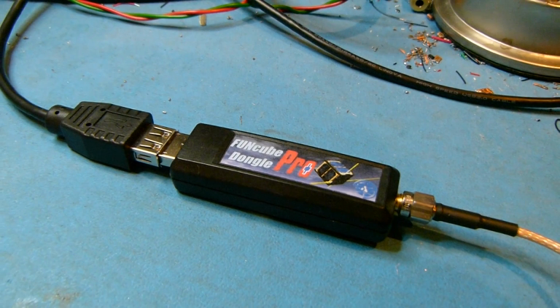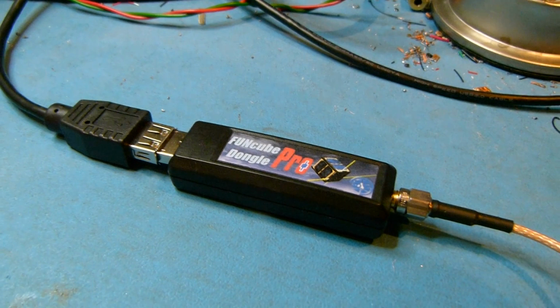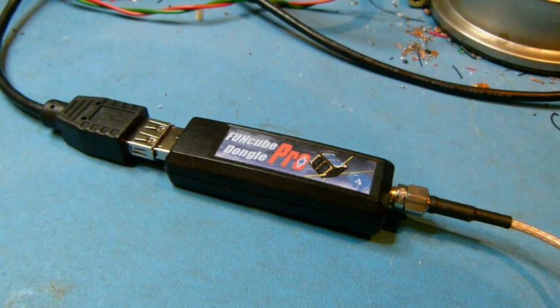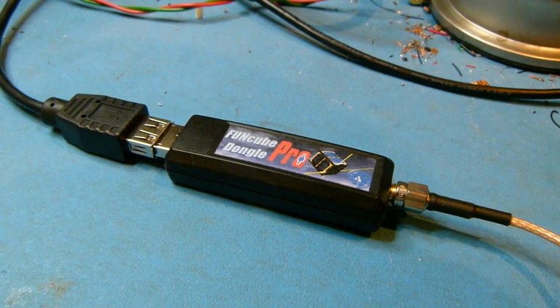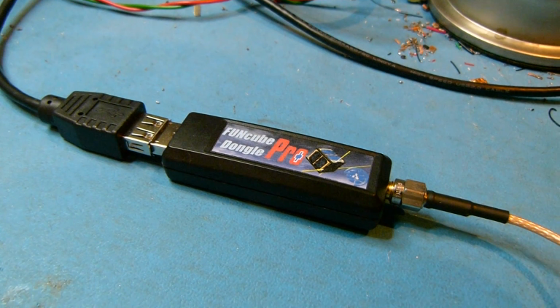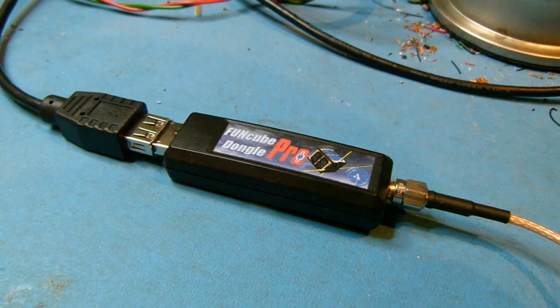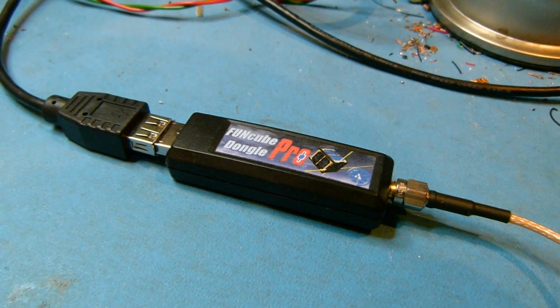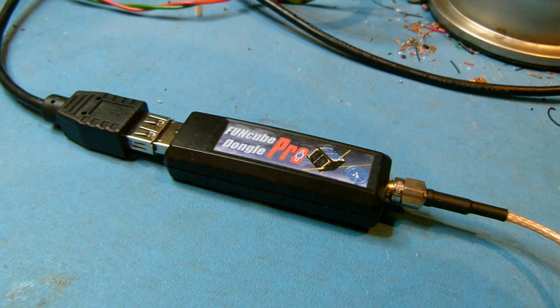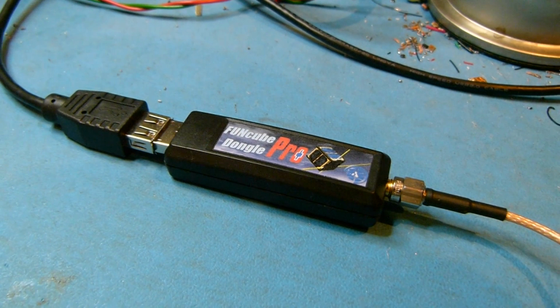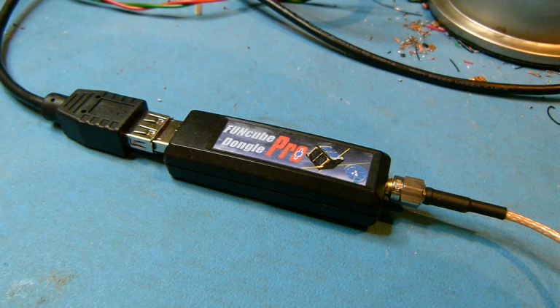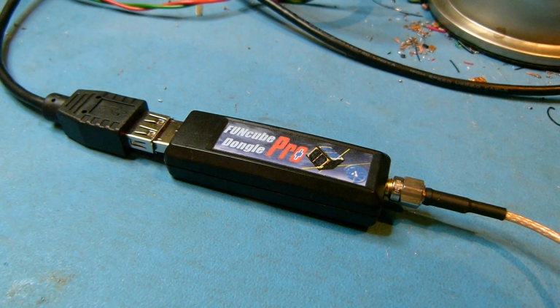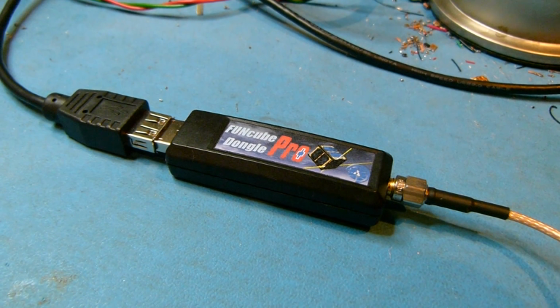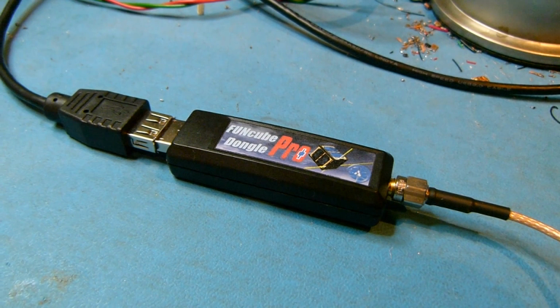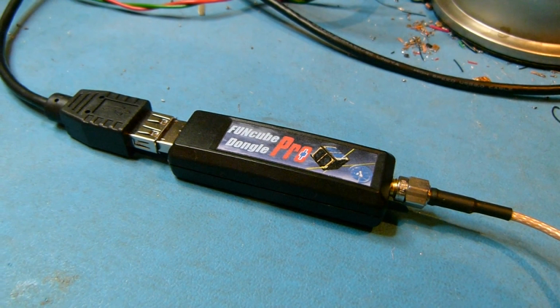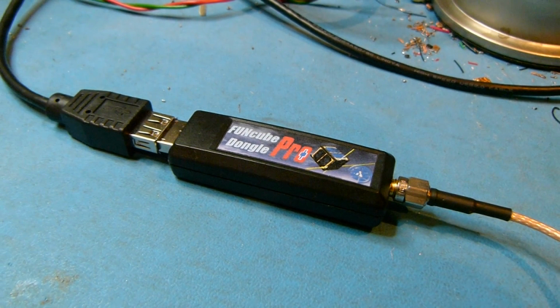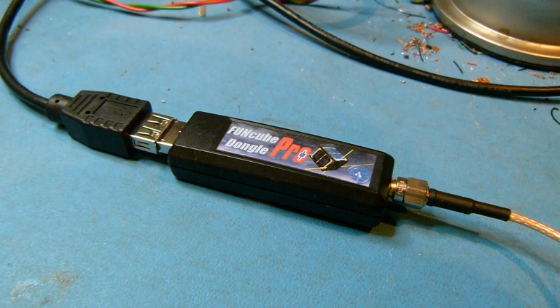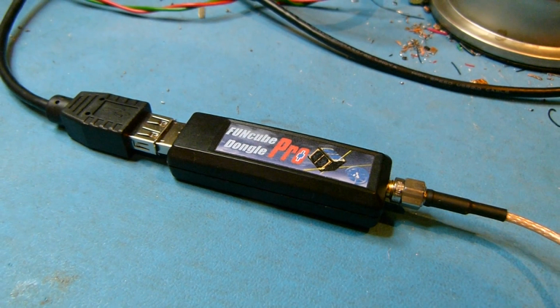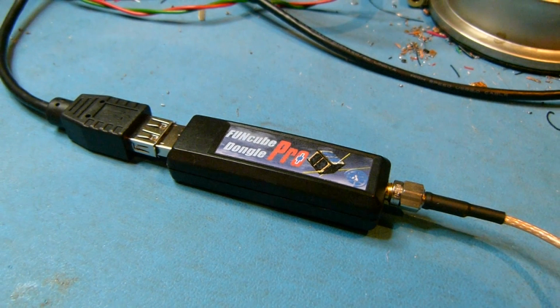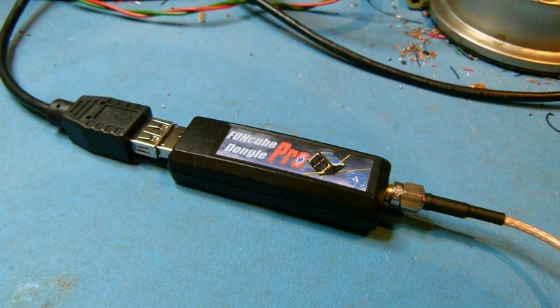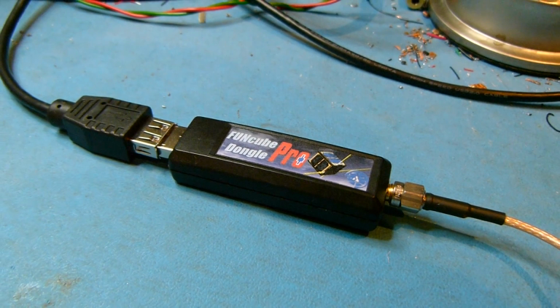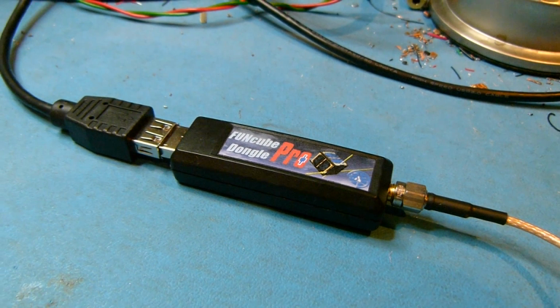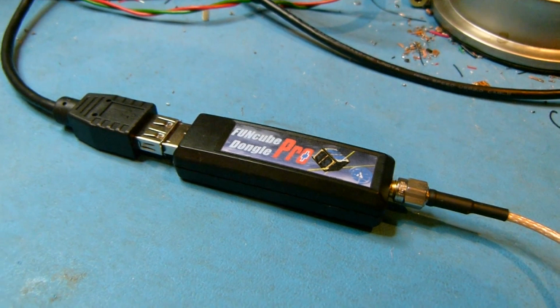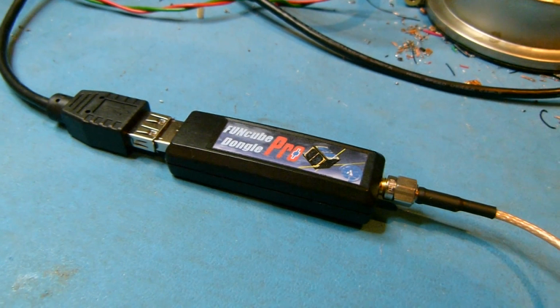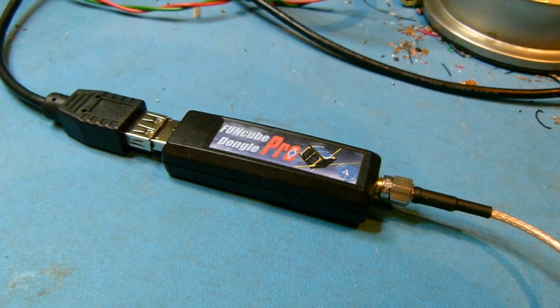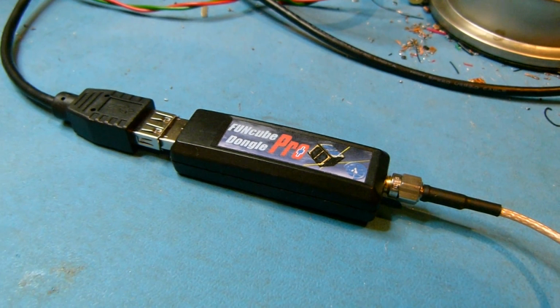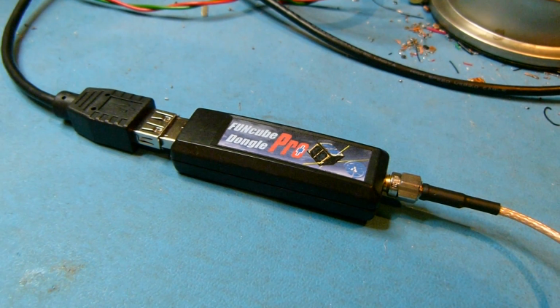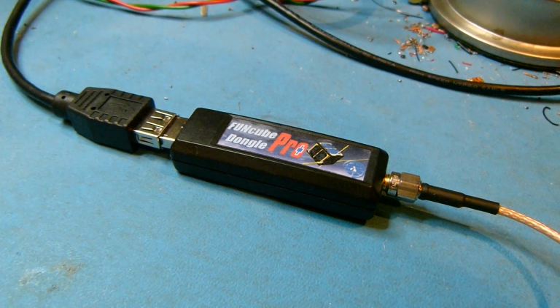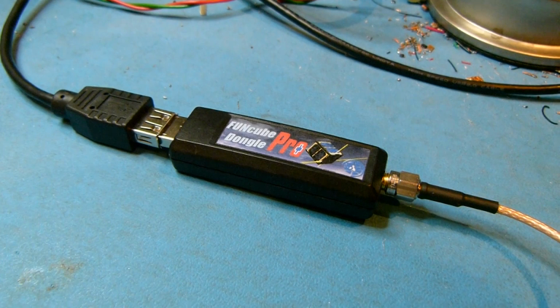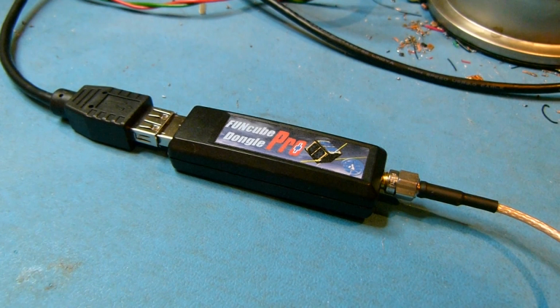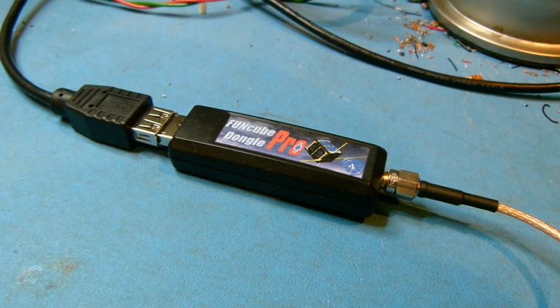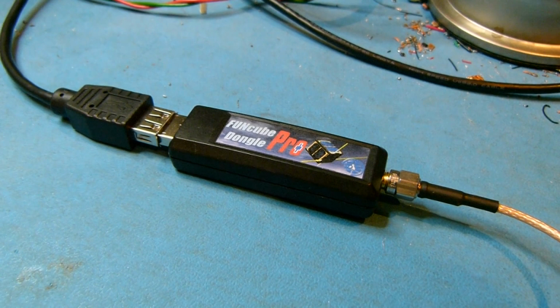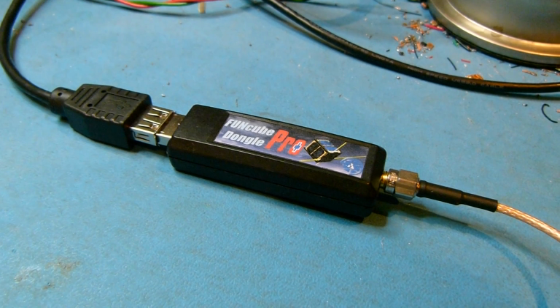Hi folks, my name's Howard Long, and this is a quick introduction to the Funcube Dongle Pro Plus.